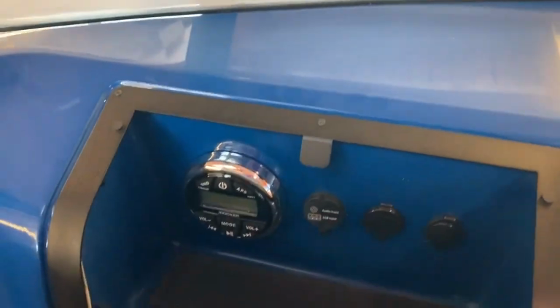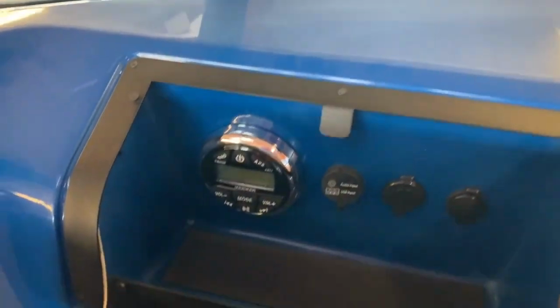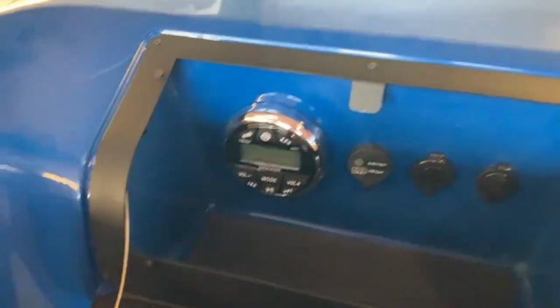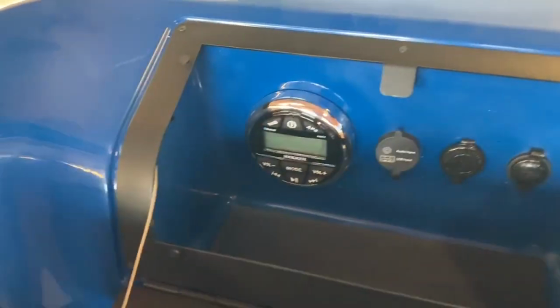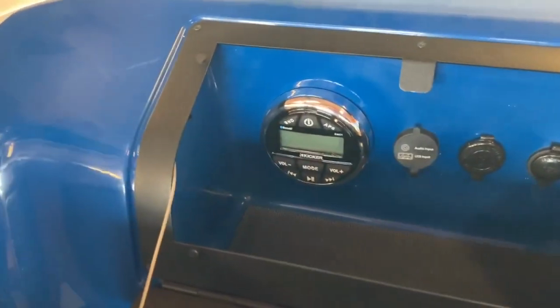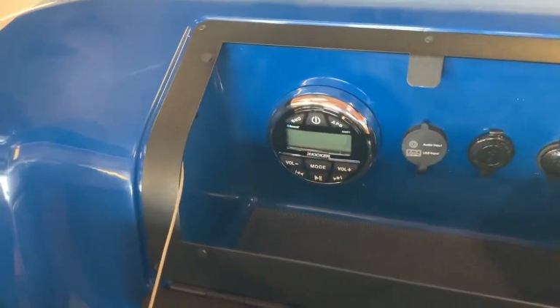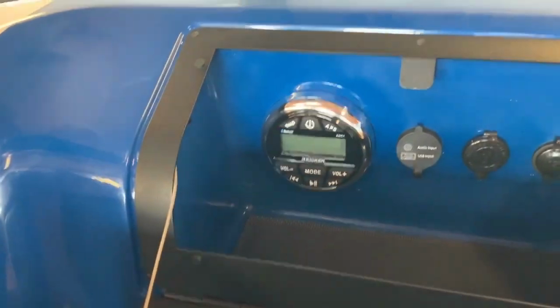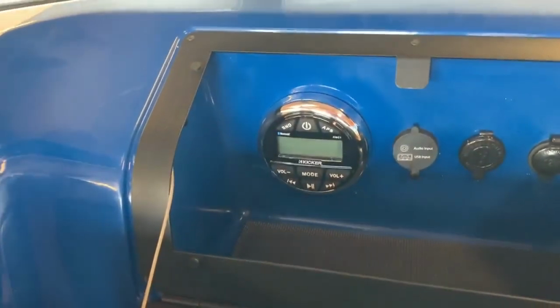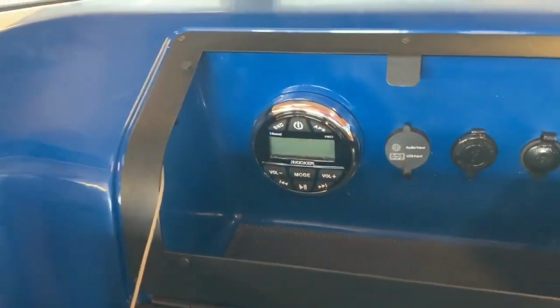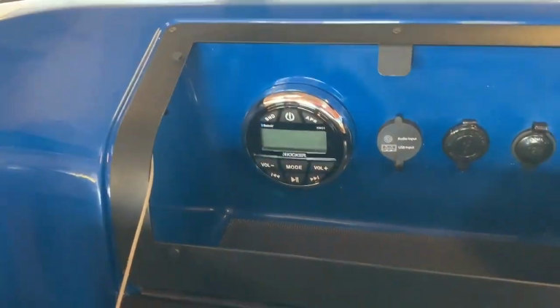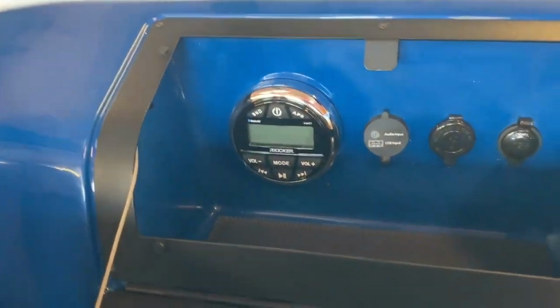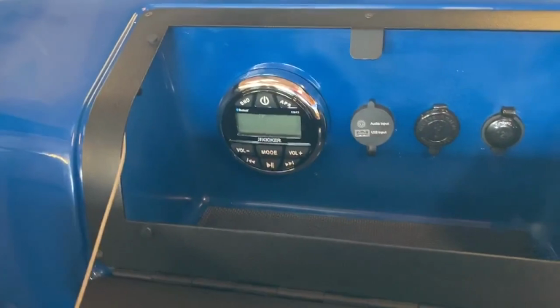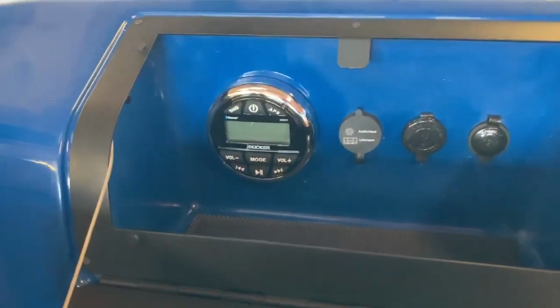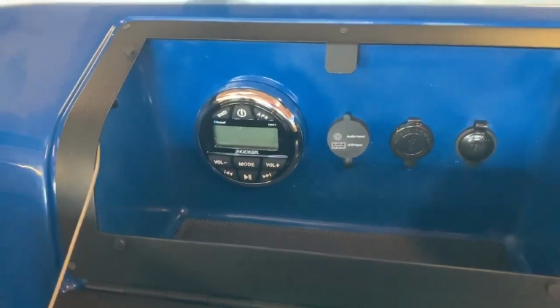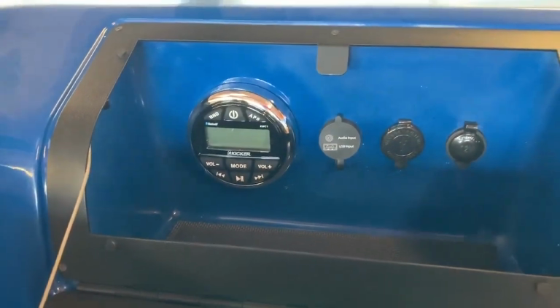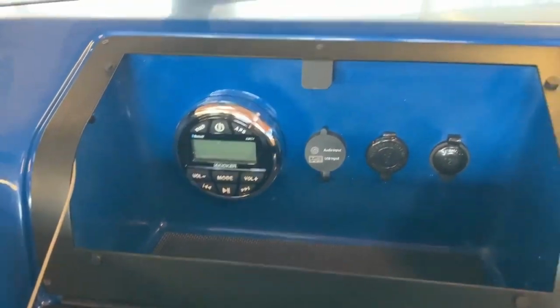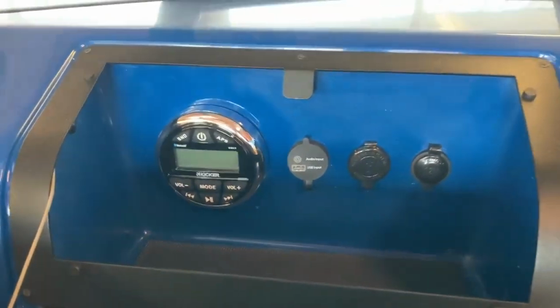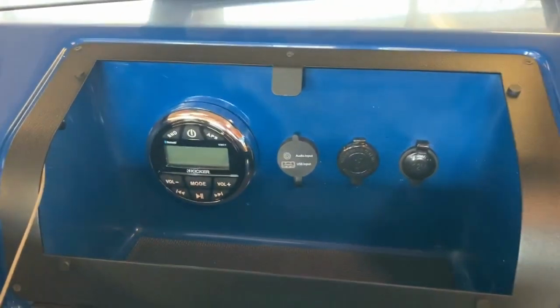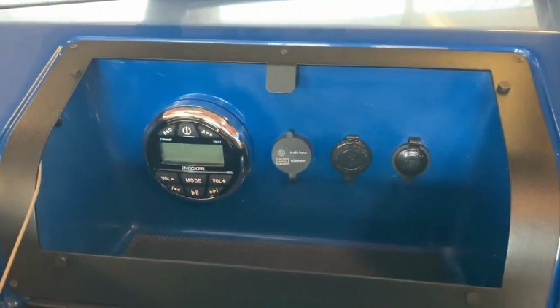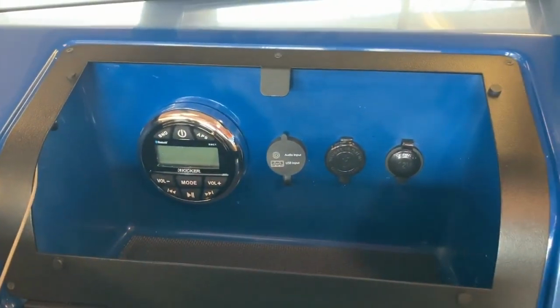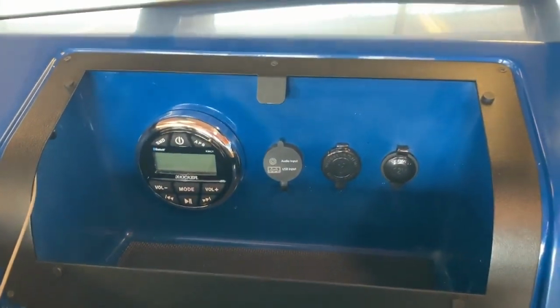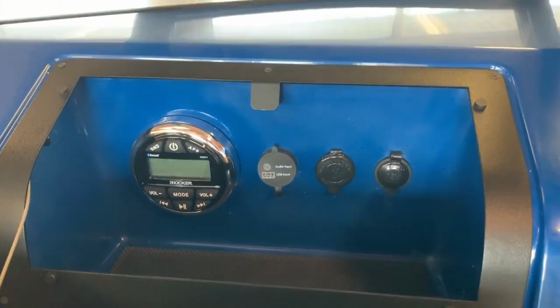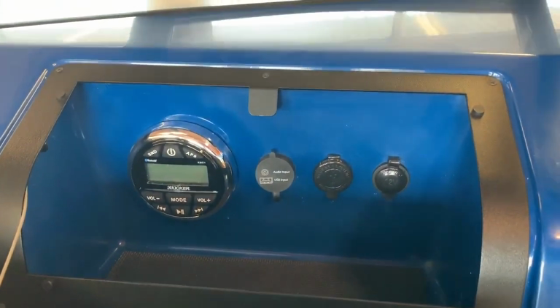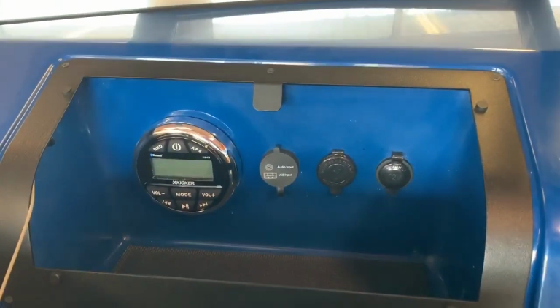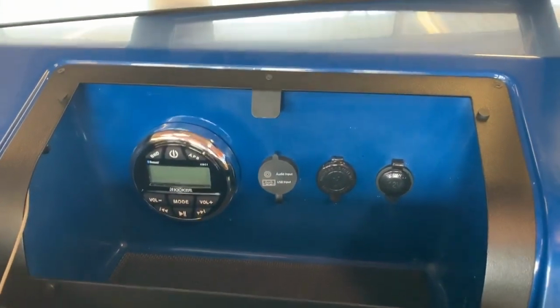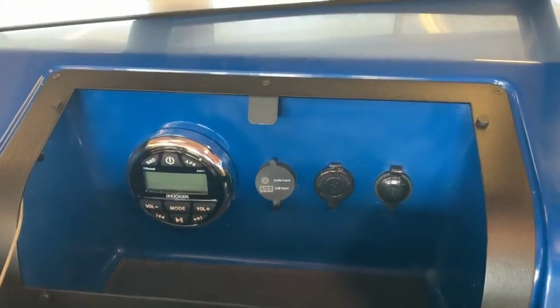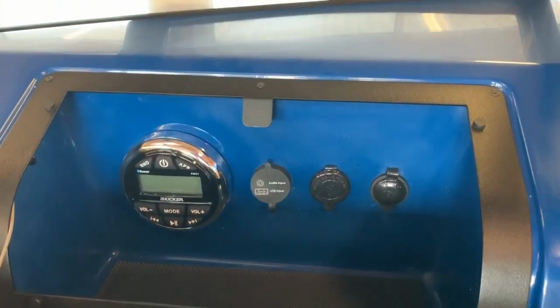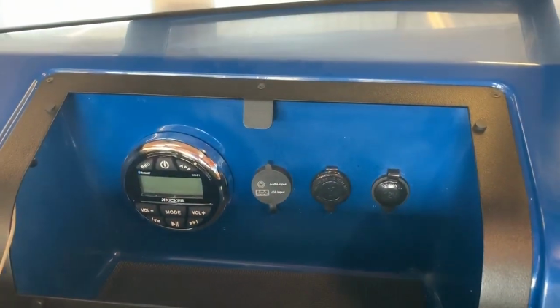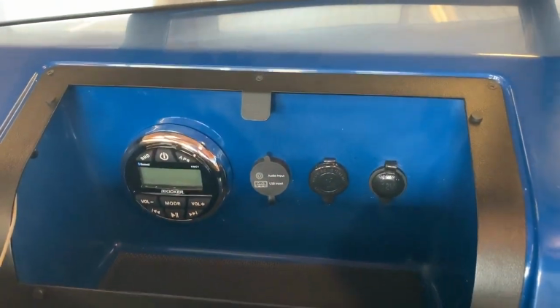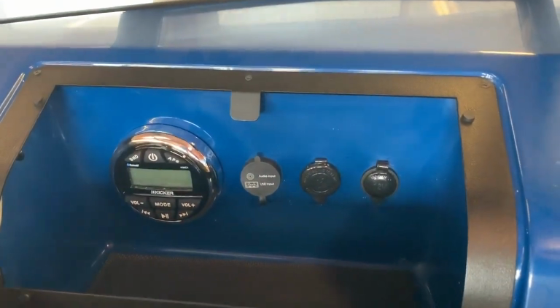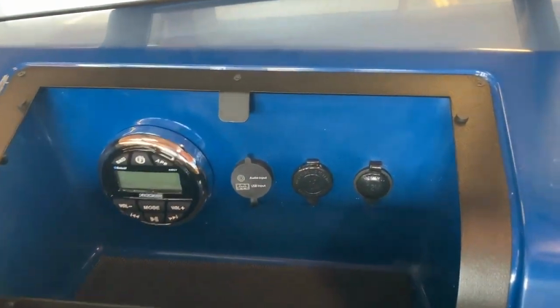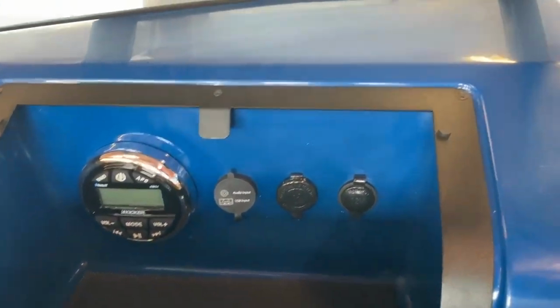The glove box is where you find your radio controls, USB and charging stations.